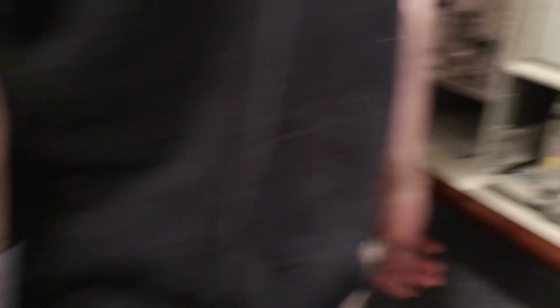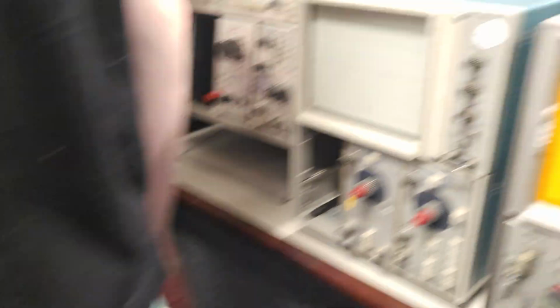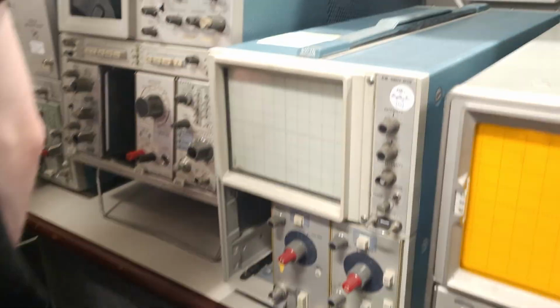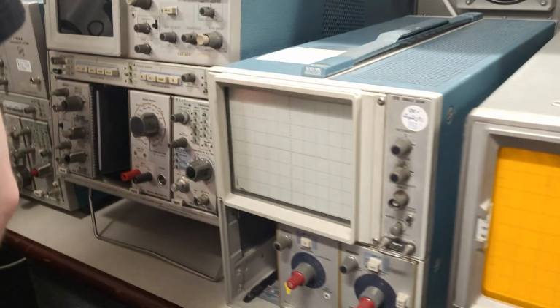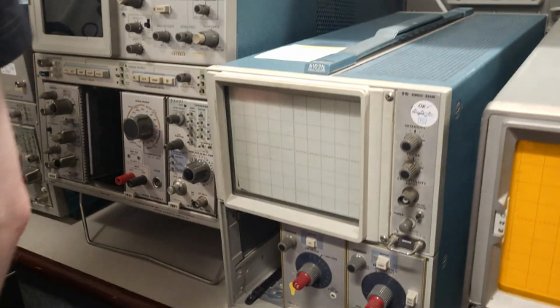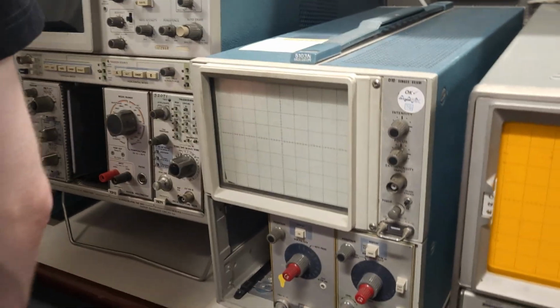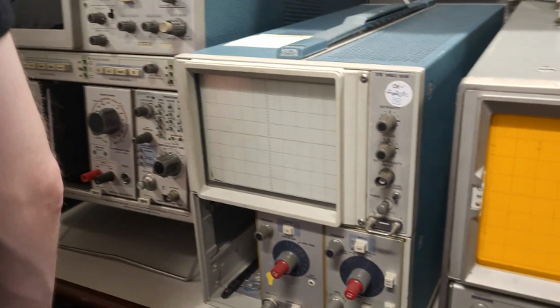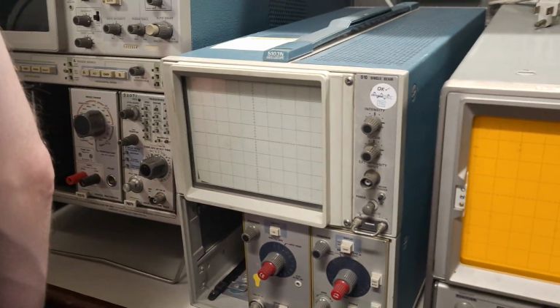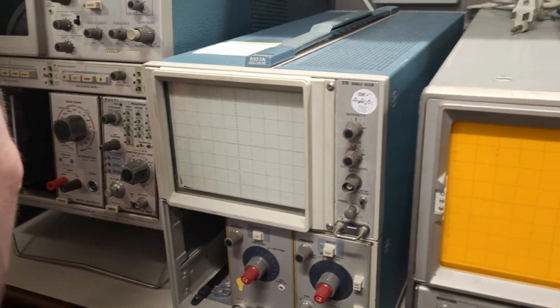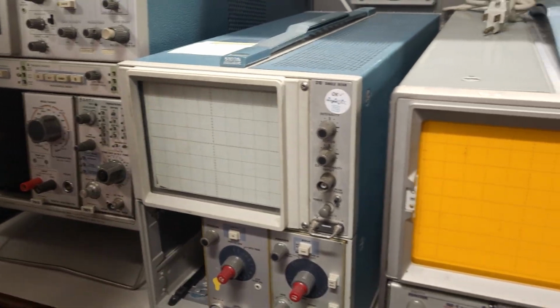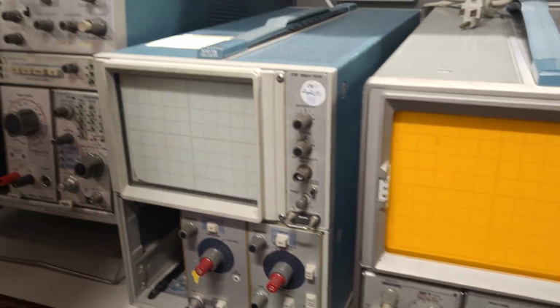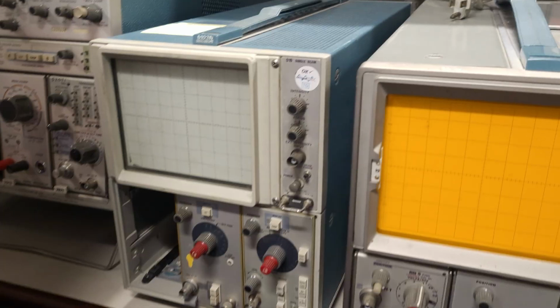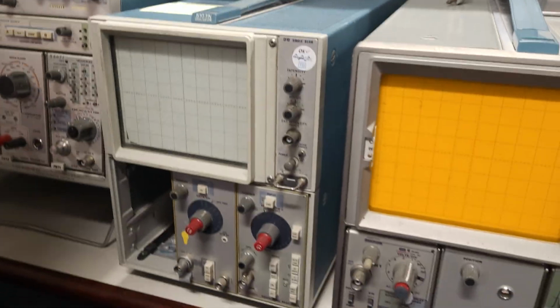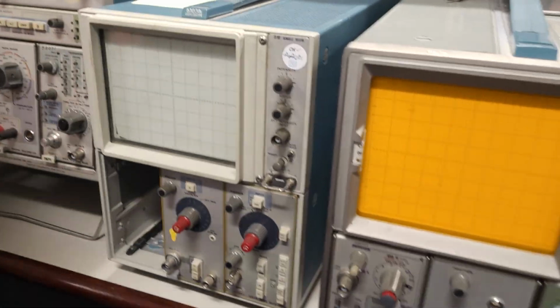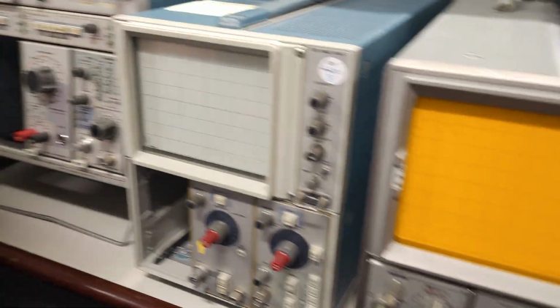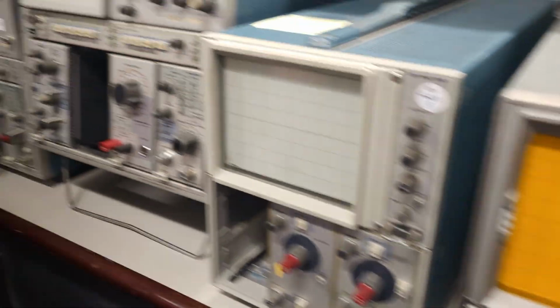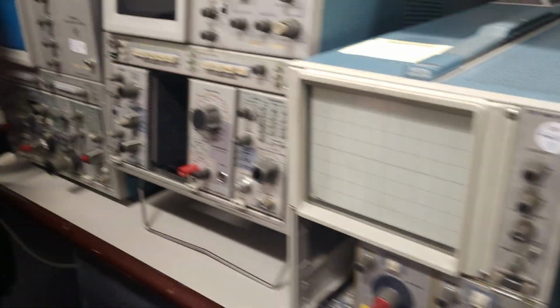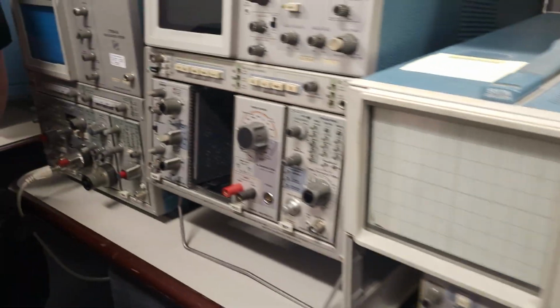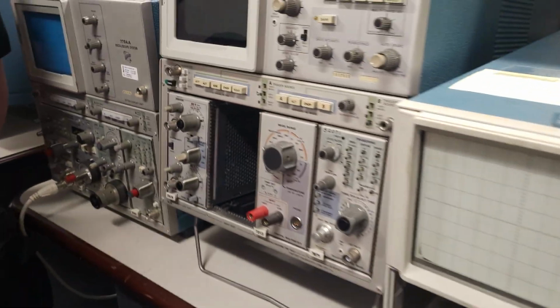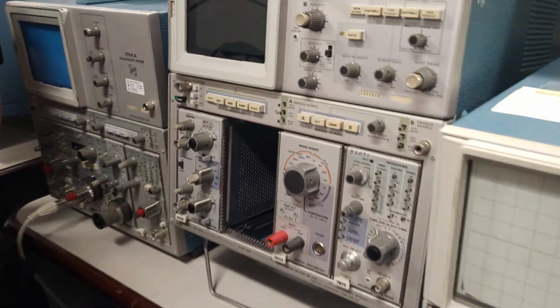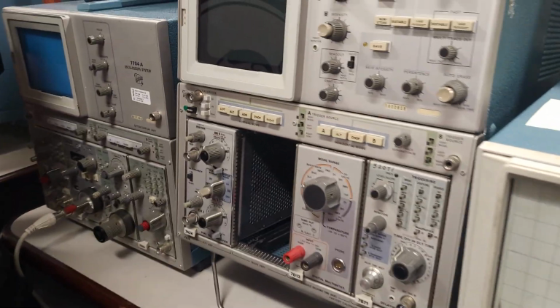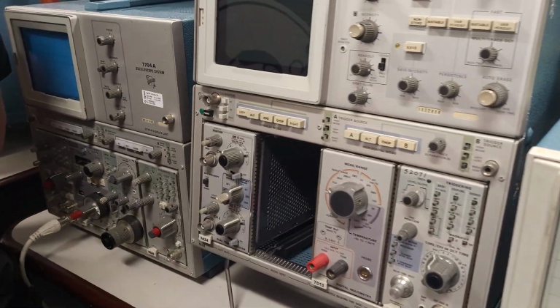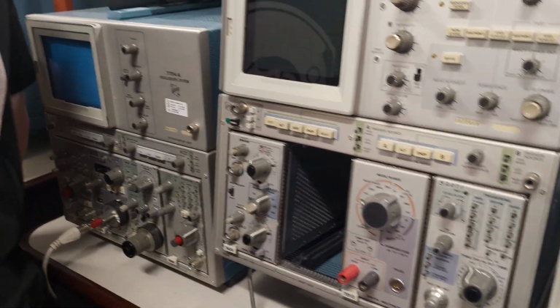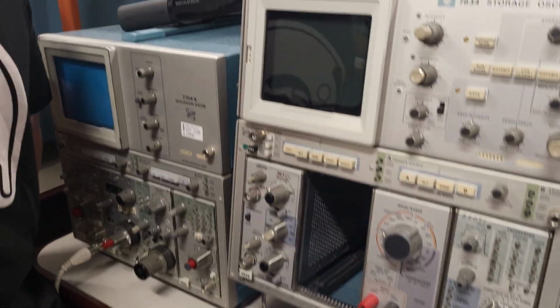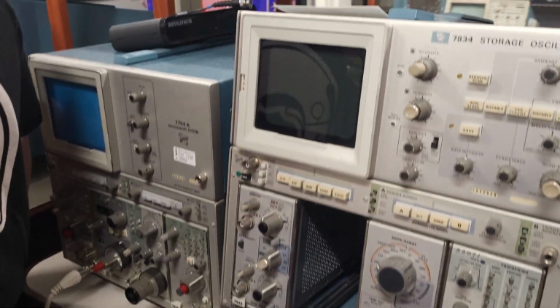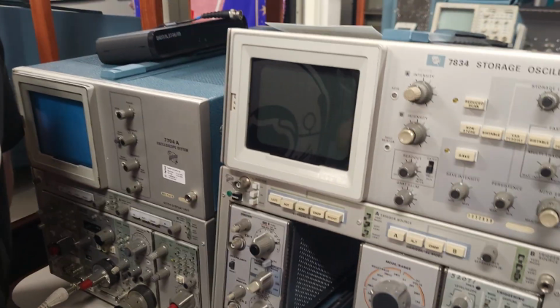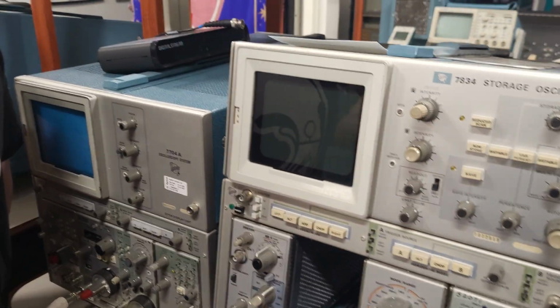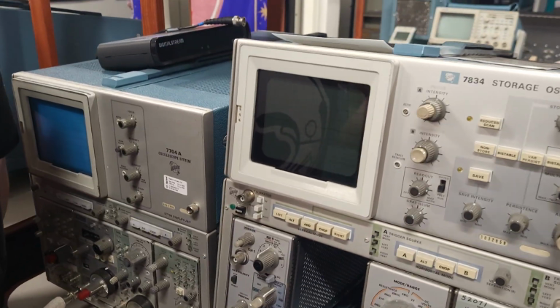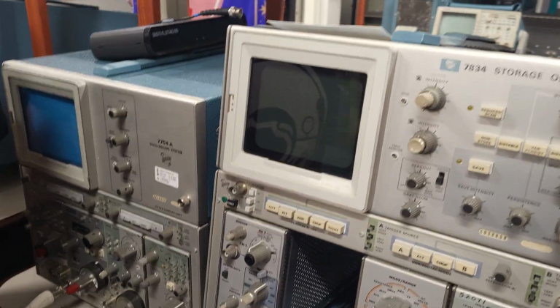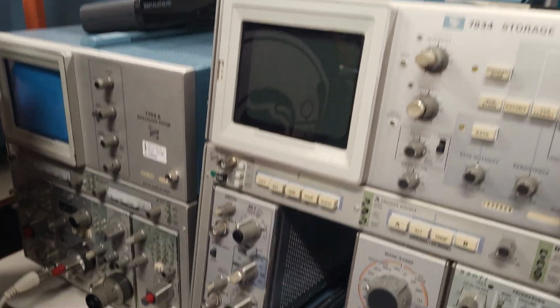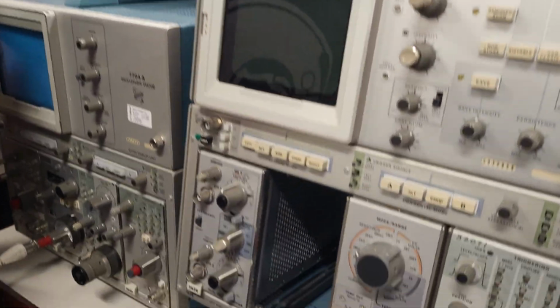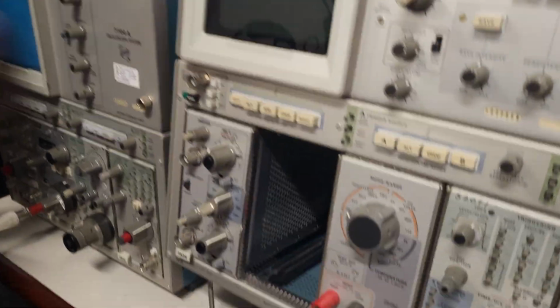I'm just finishing here. This package would have been $20,000 in 1980. In 1980 — sheesh.